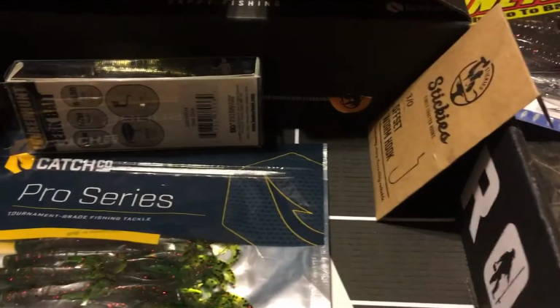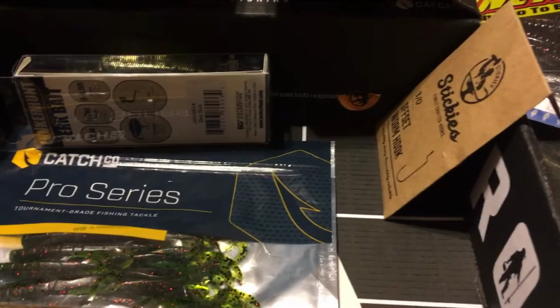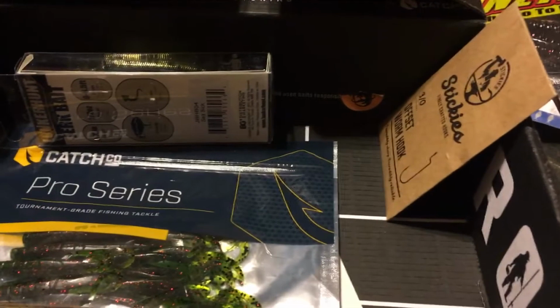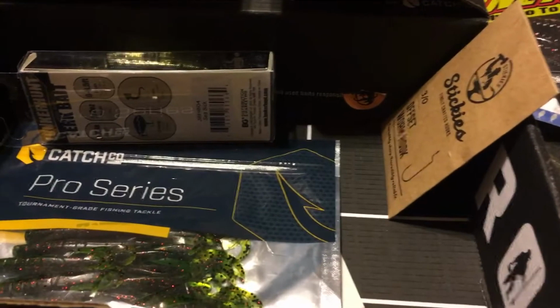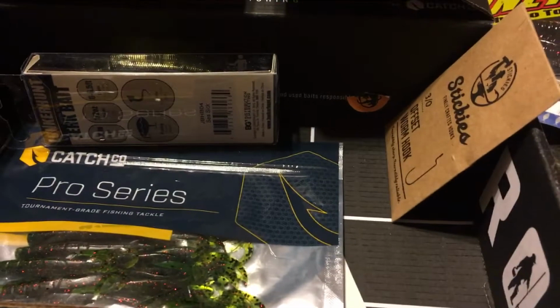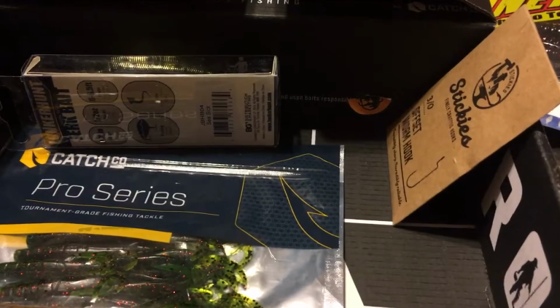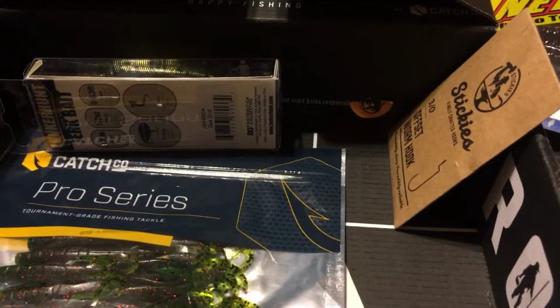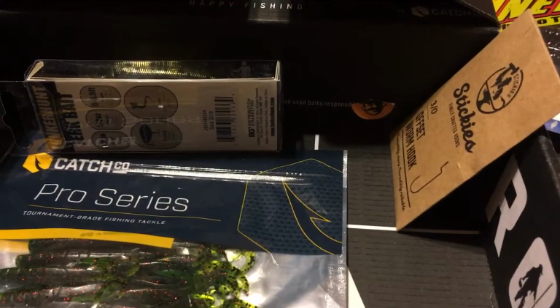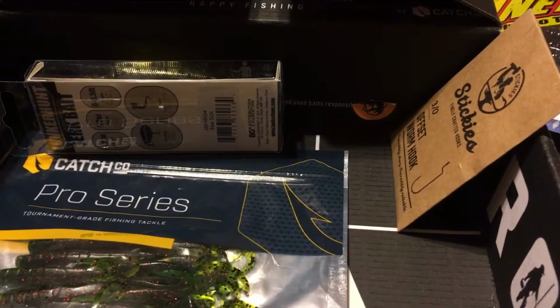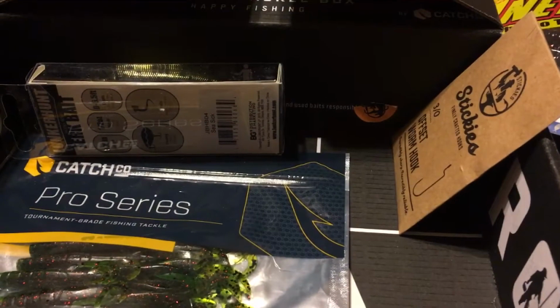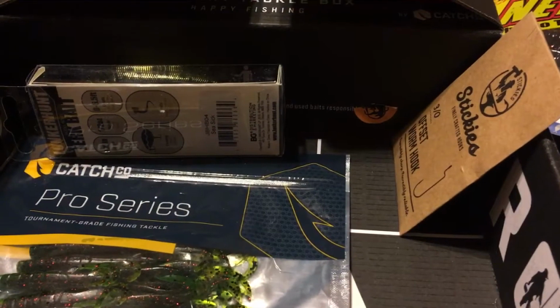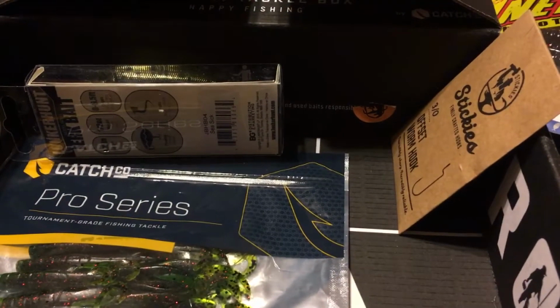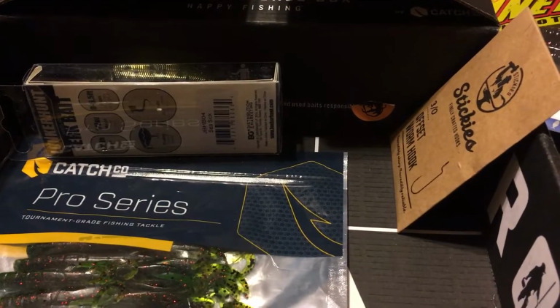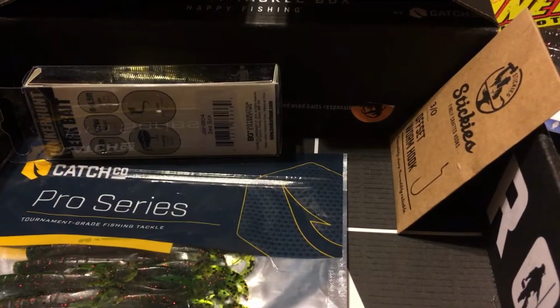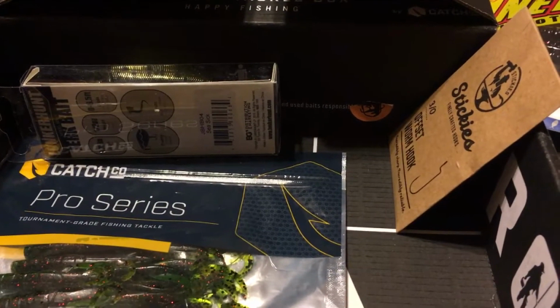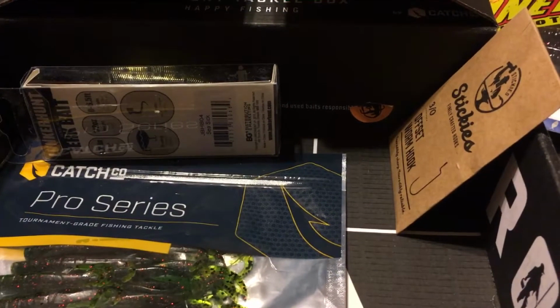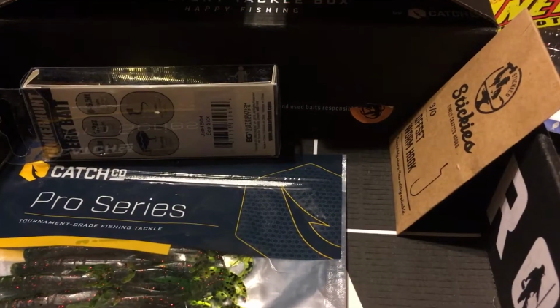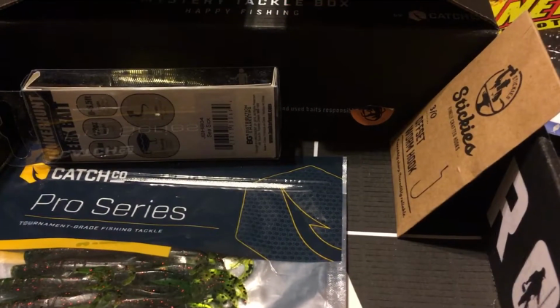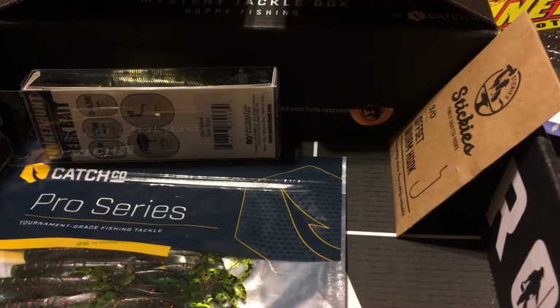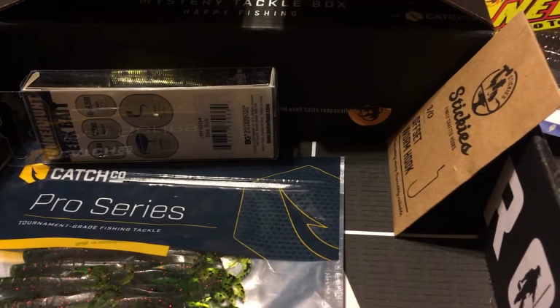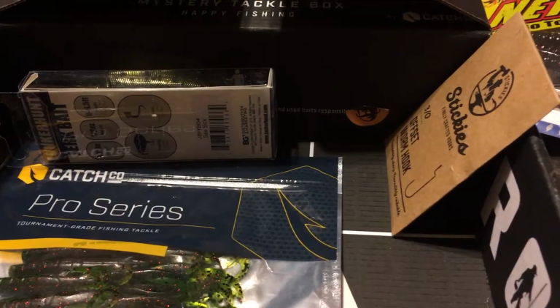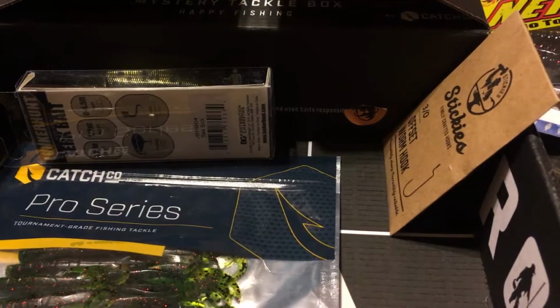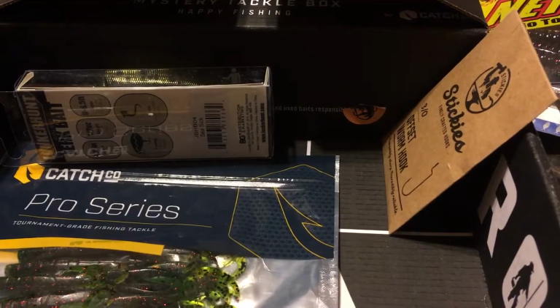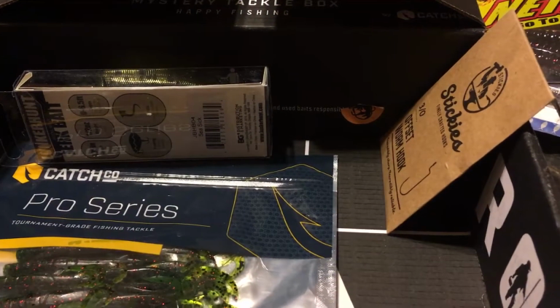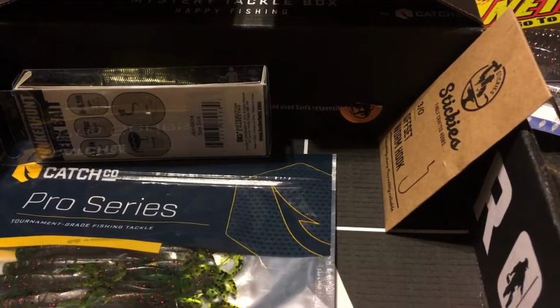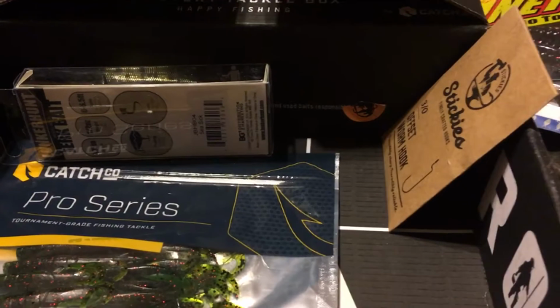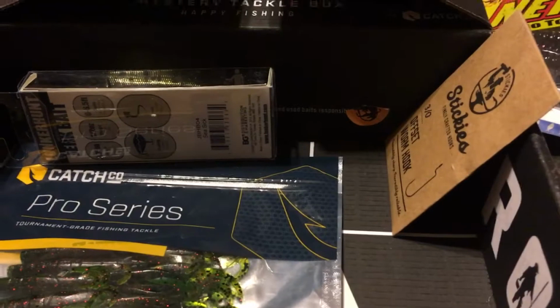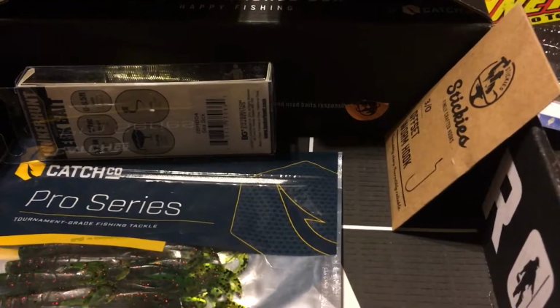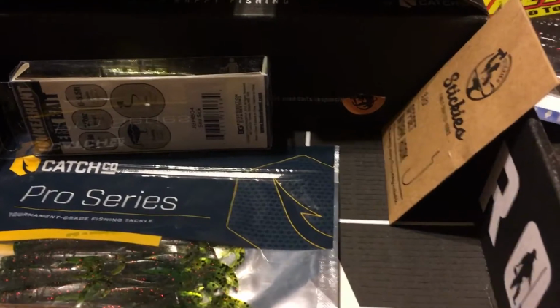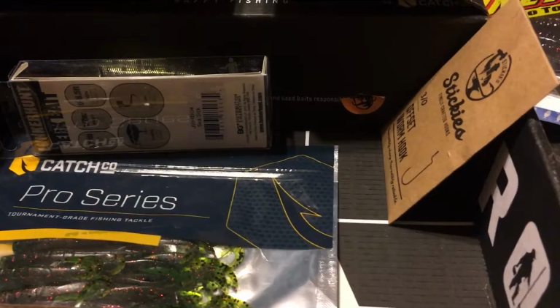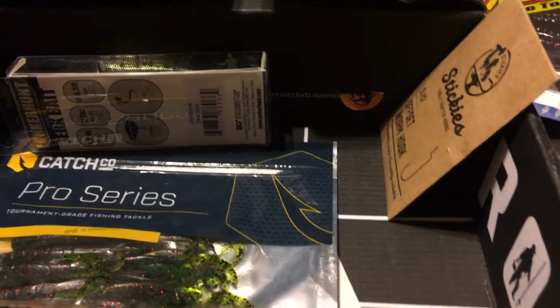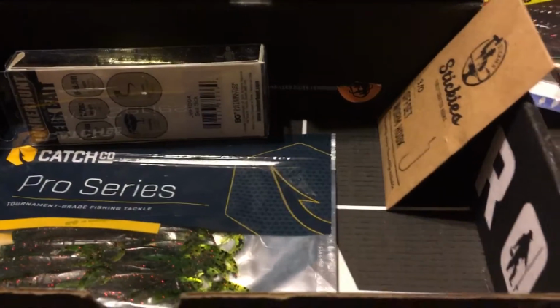Next we got from Ketsco, the Gator Hog, that goes for $2.99.